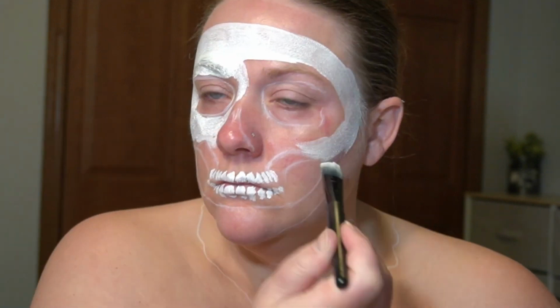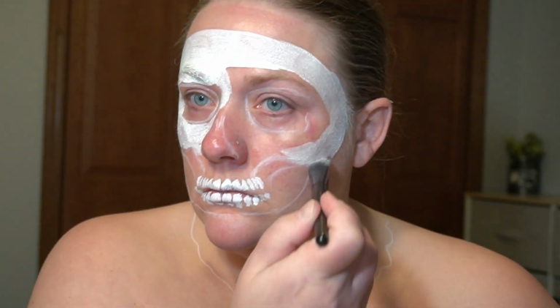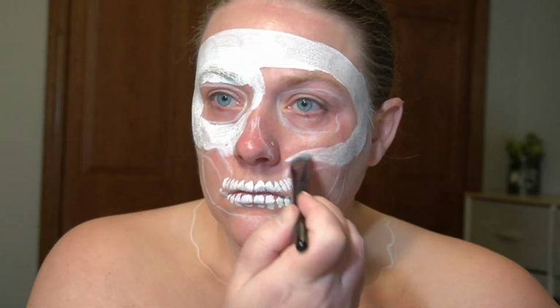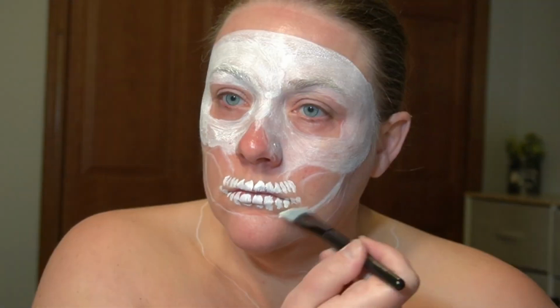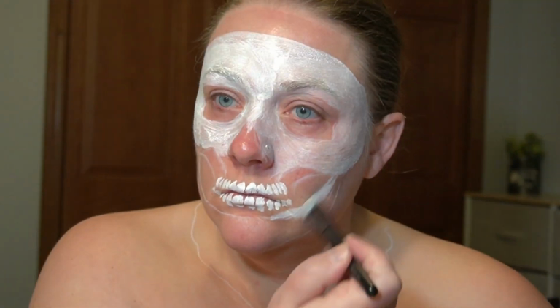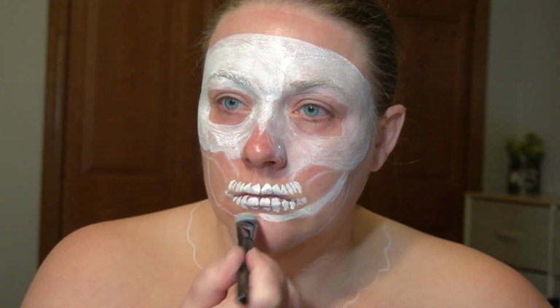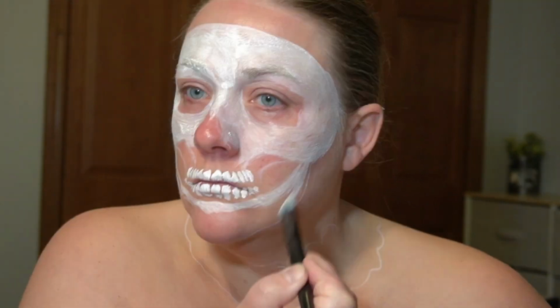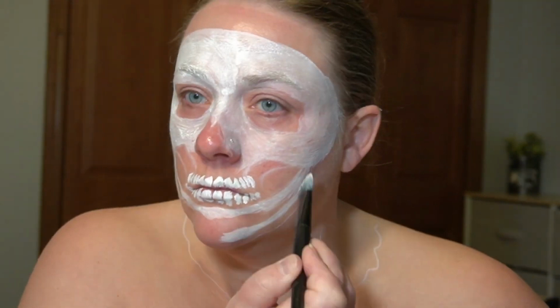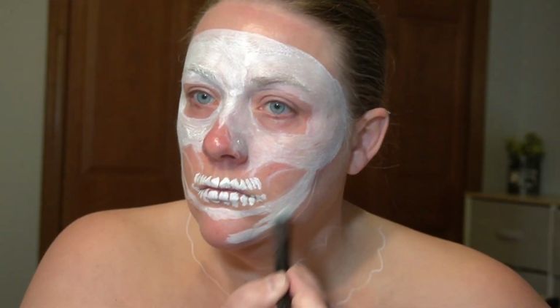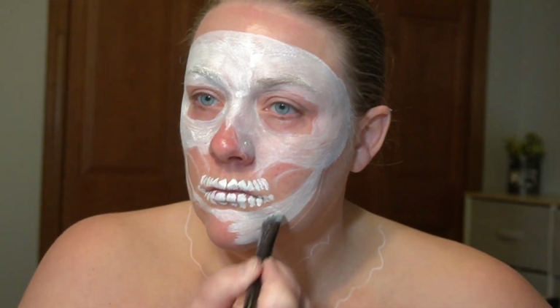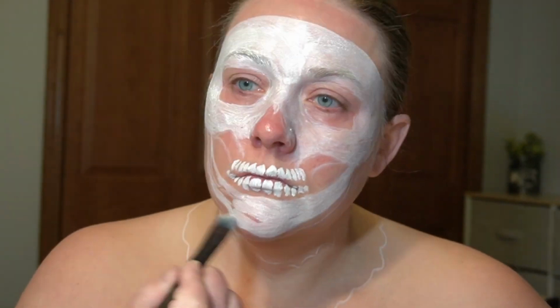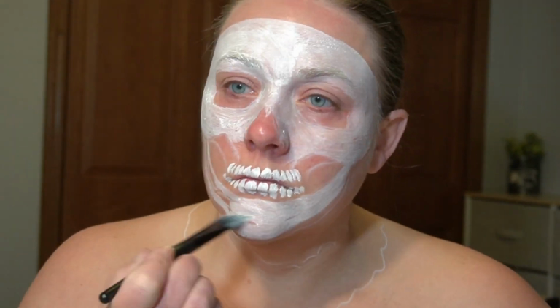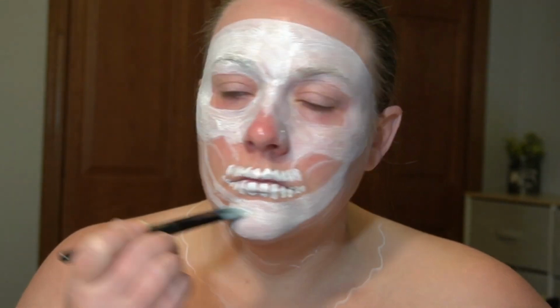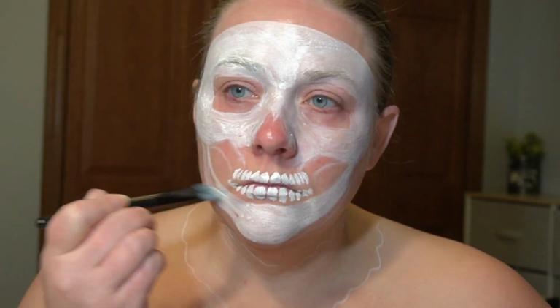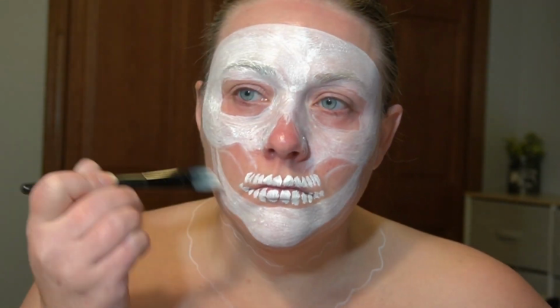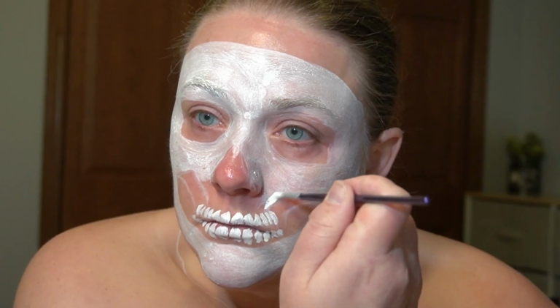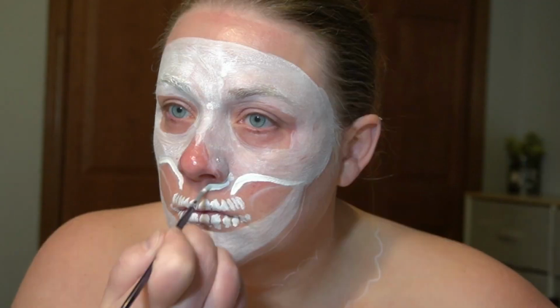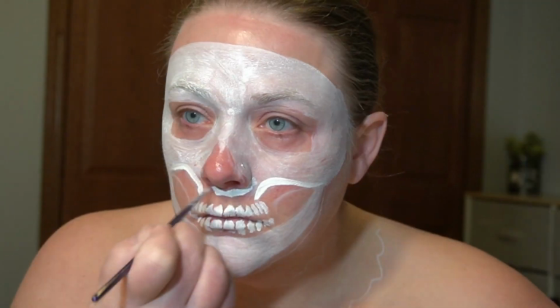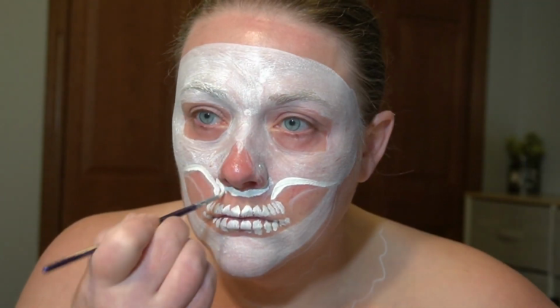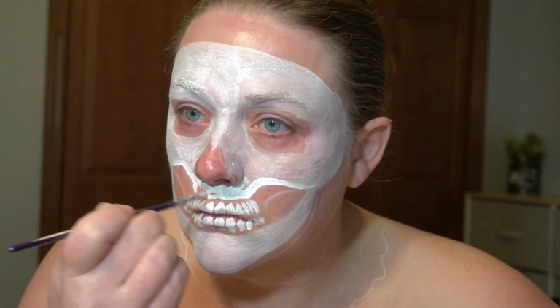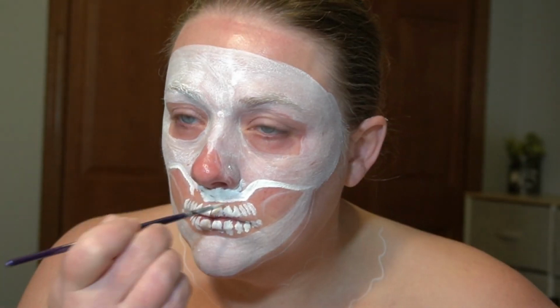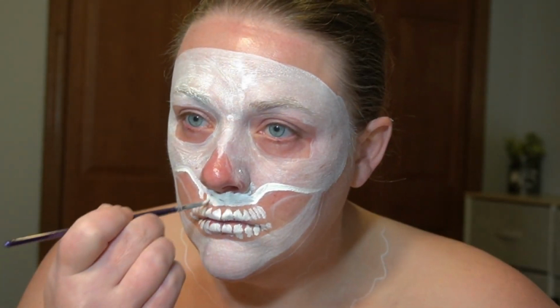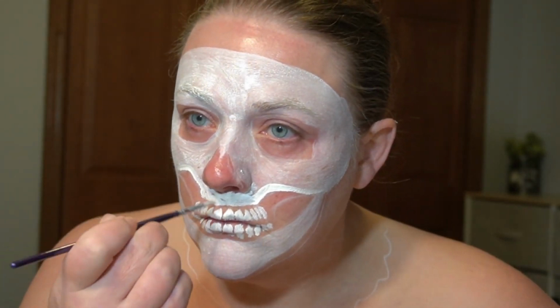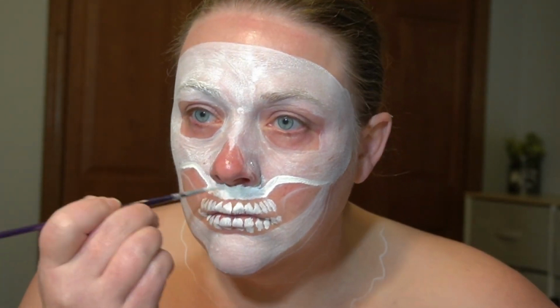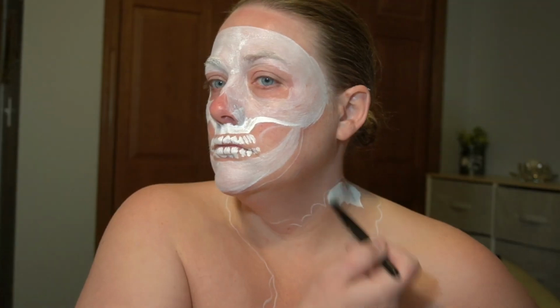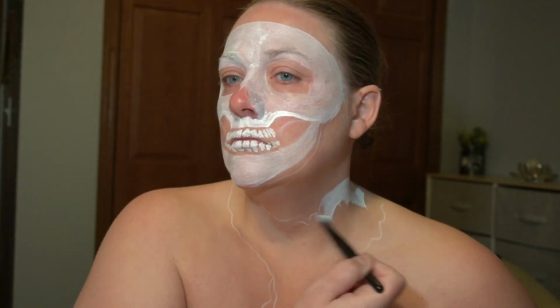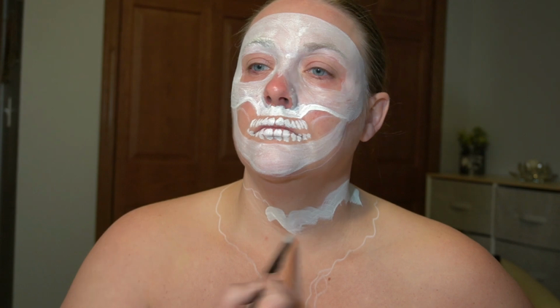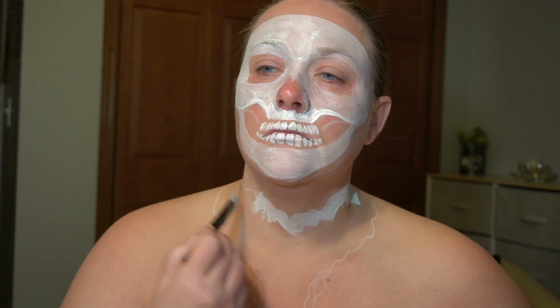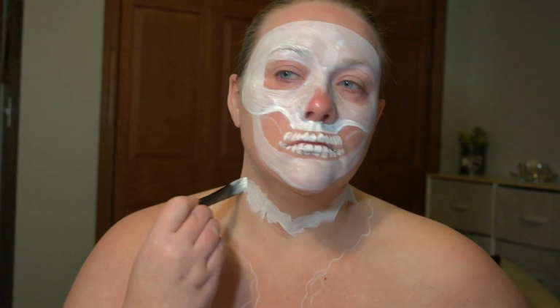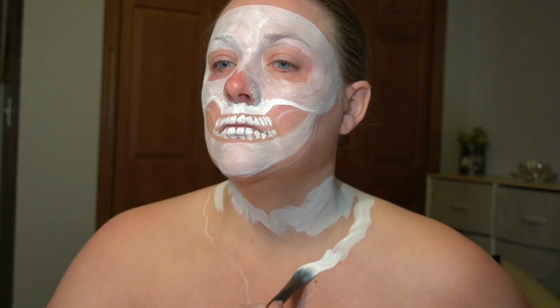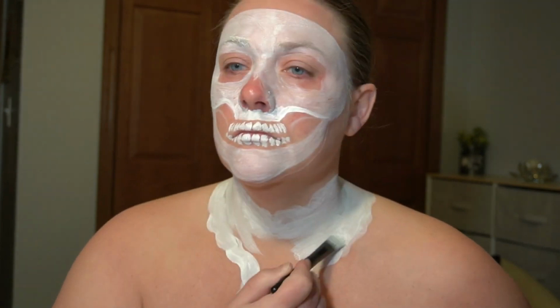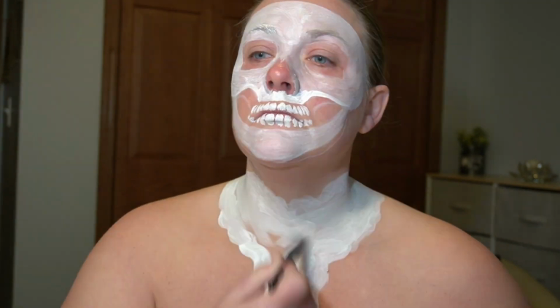My collar, and I added a couple neck bones, but my double chin hit them and you can't really see them.